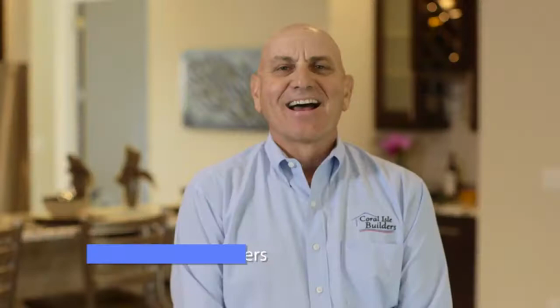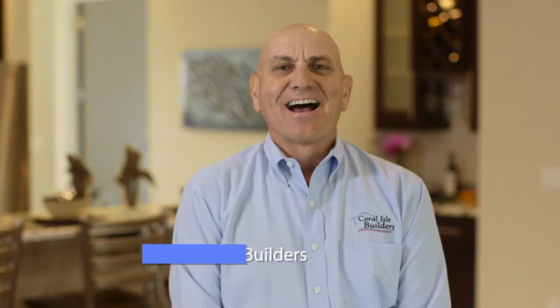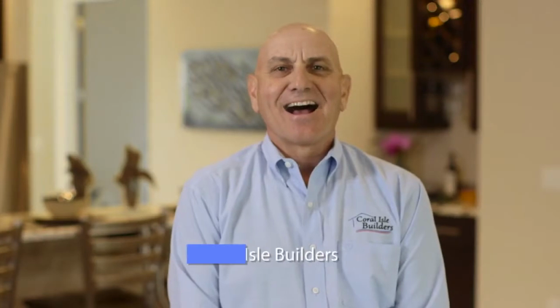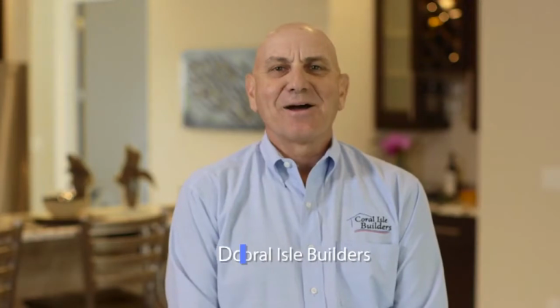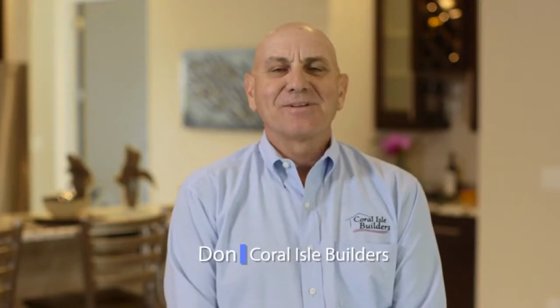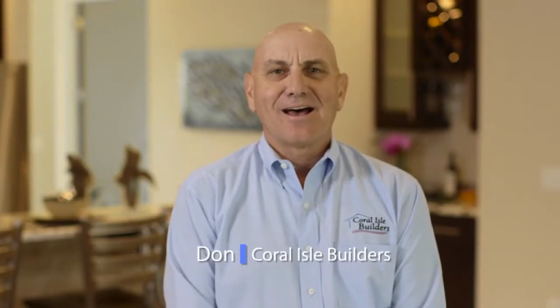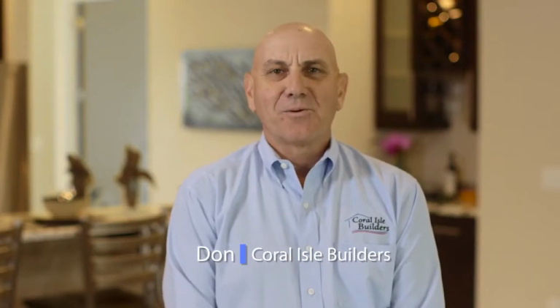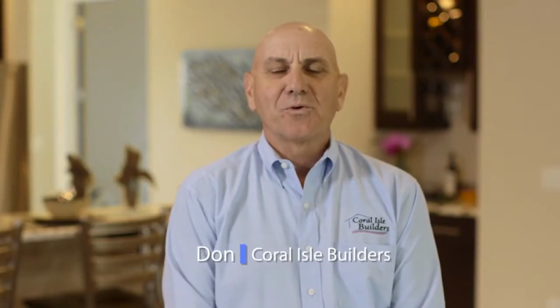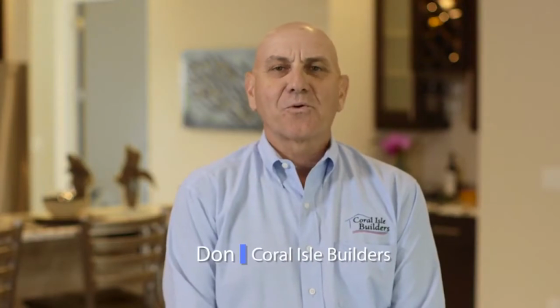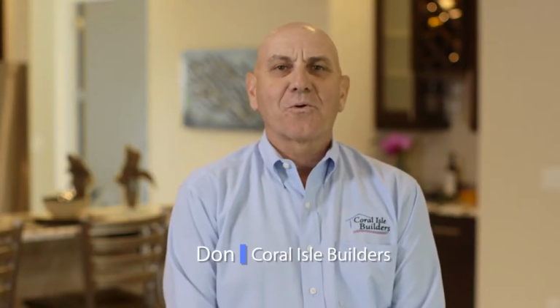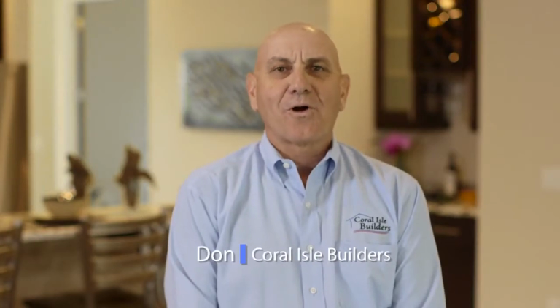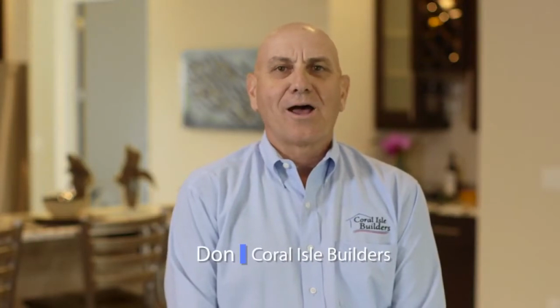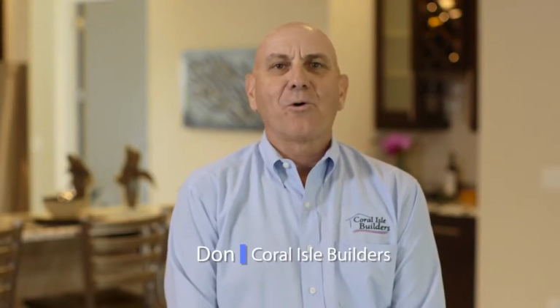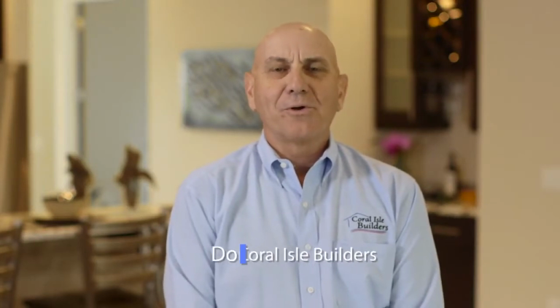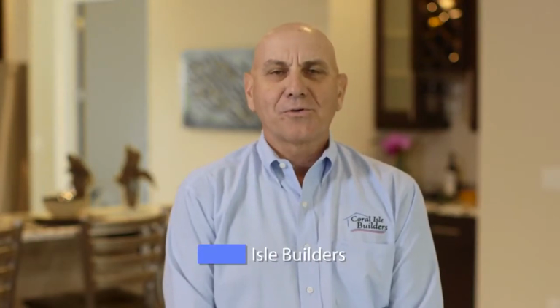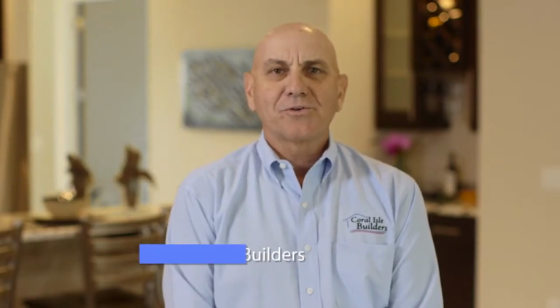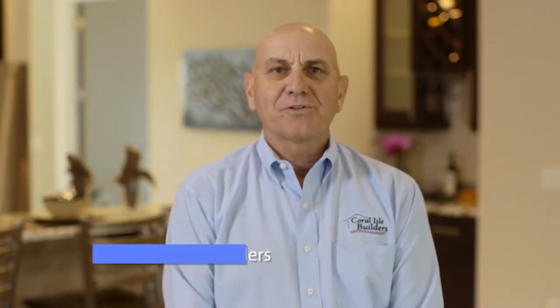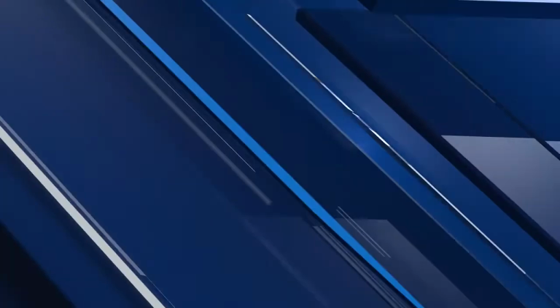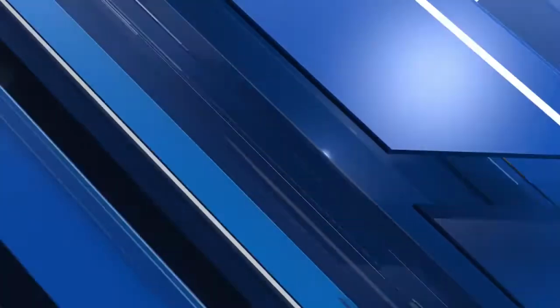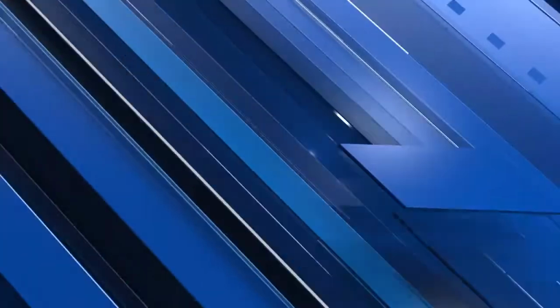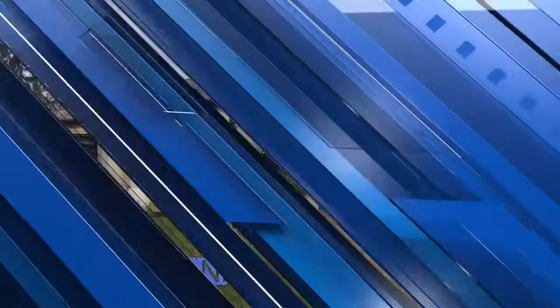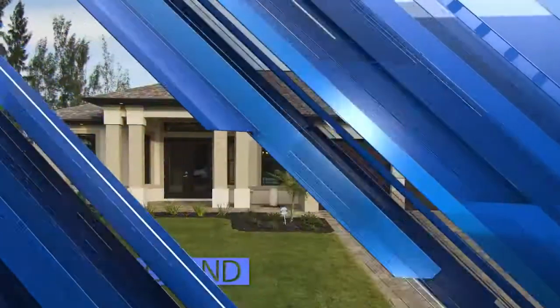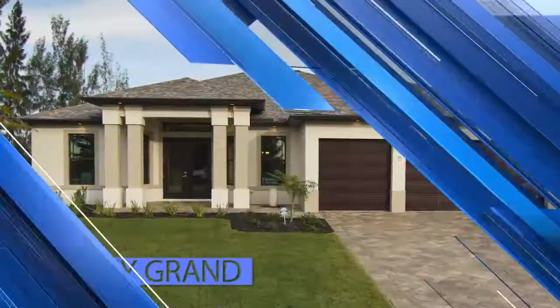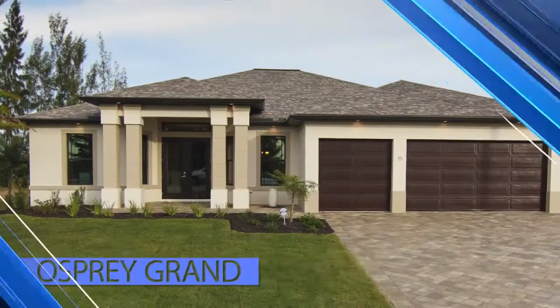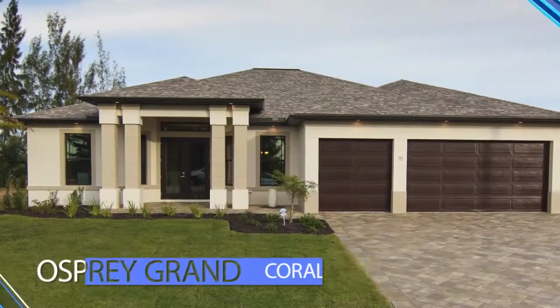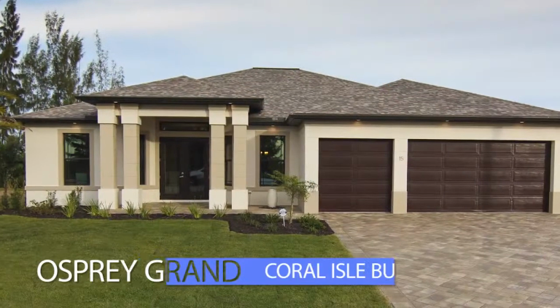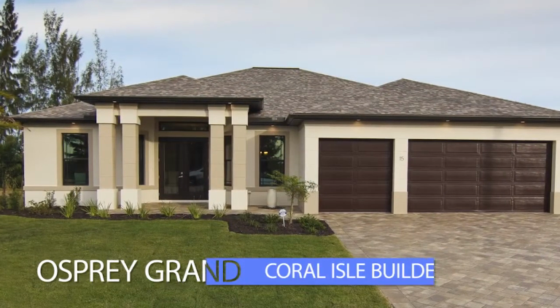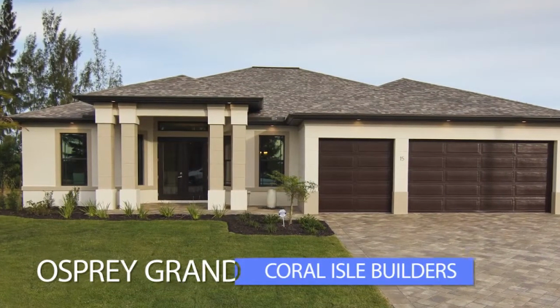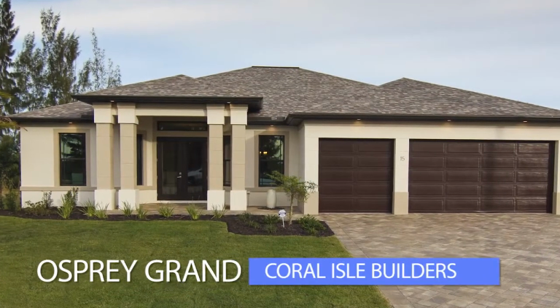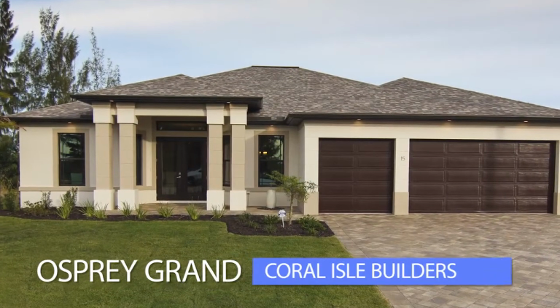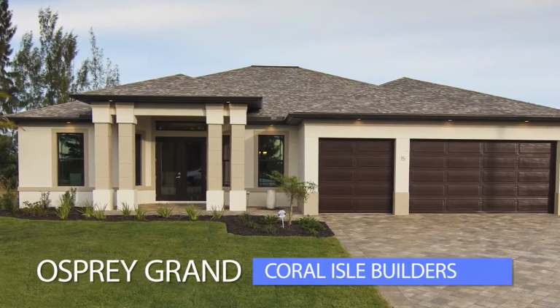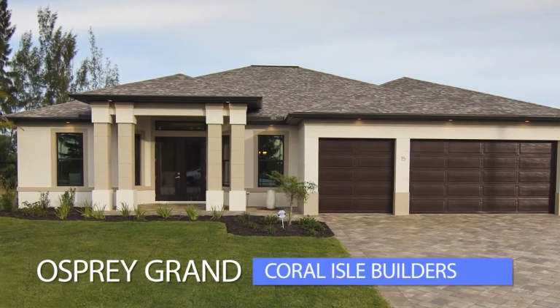Hi, I'm Don. I'm with Coral Isle Builders. You're in the Osprey Grand in Cape Coral, Florida.